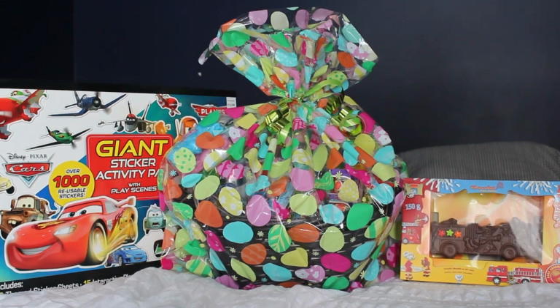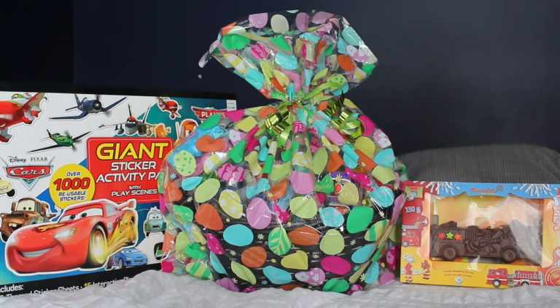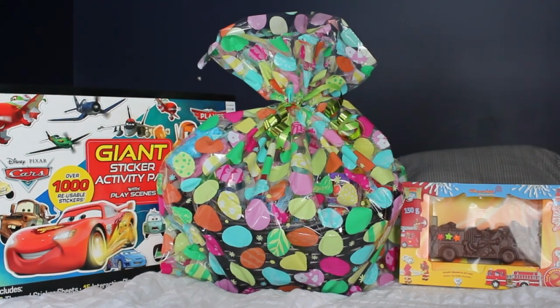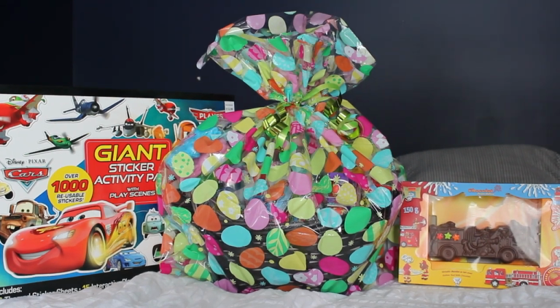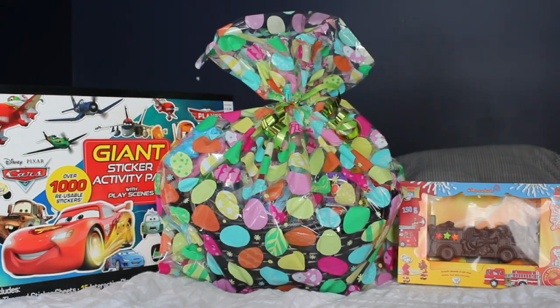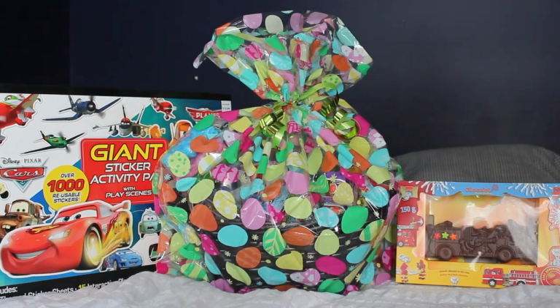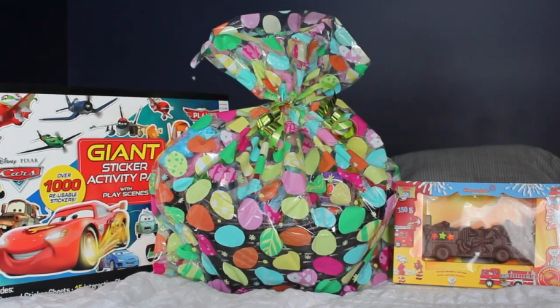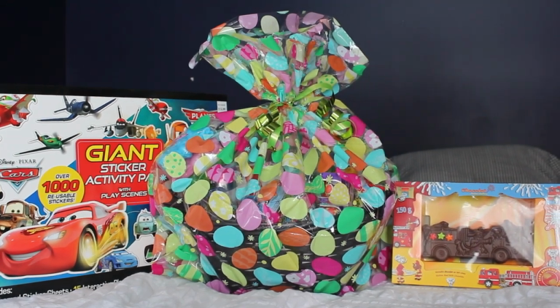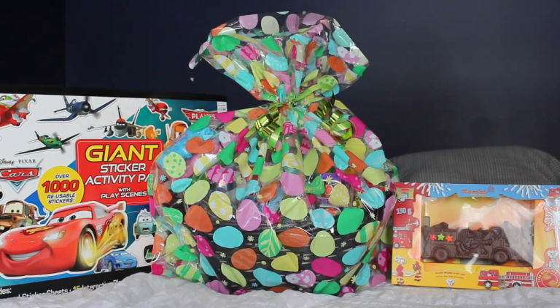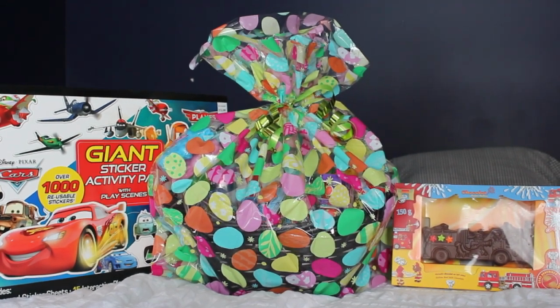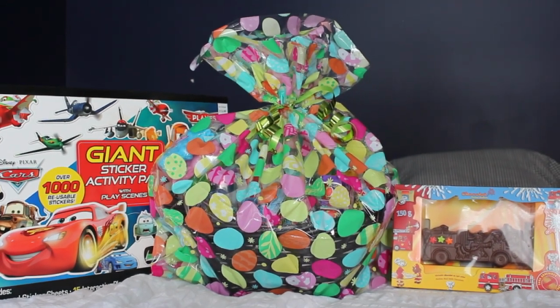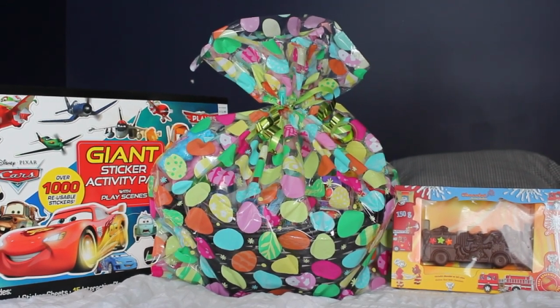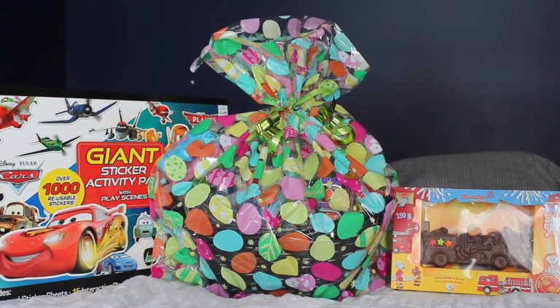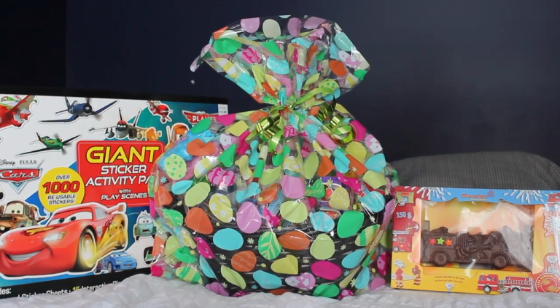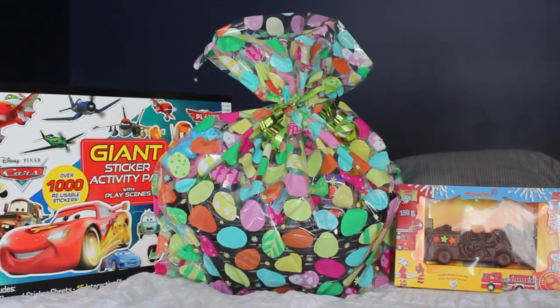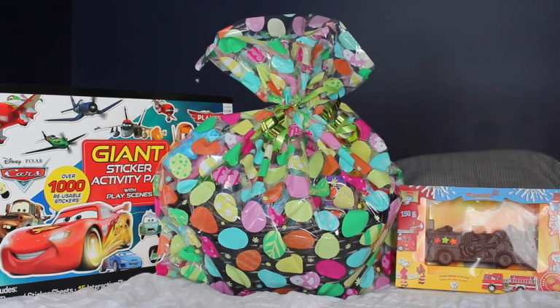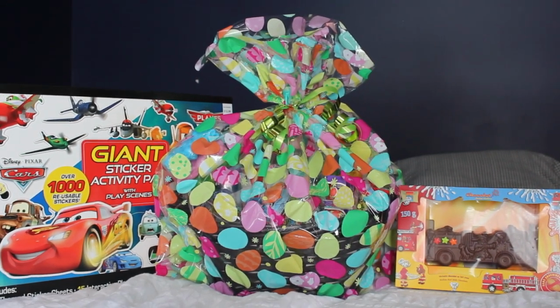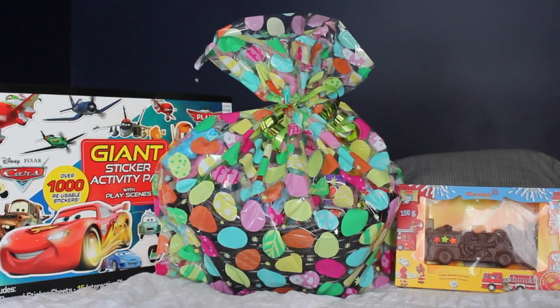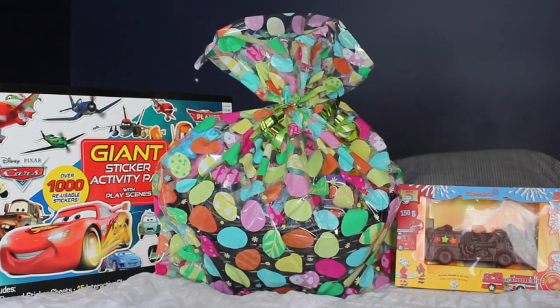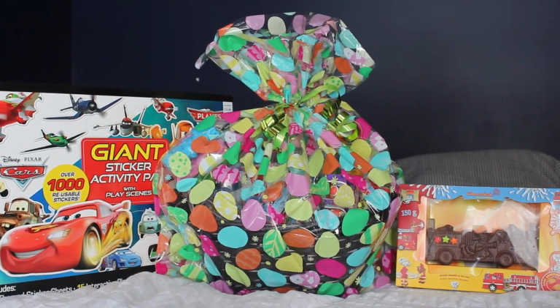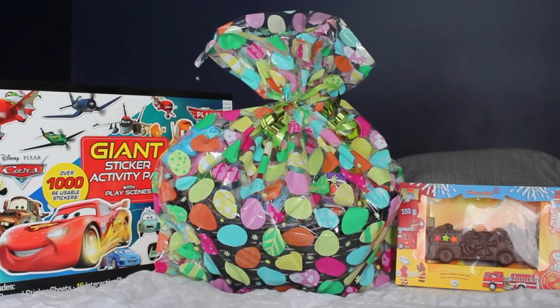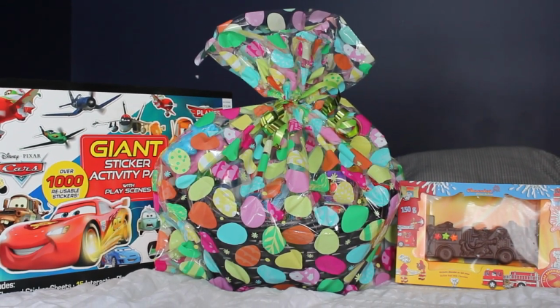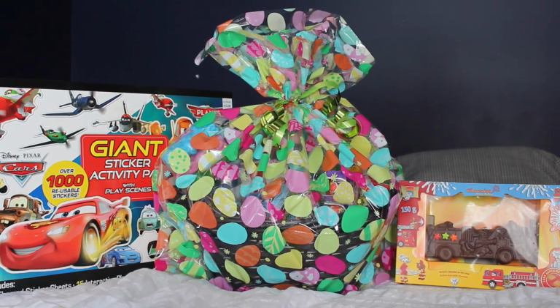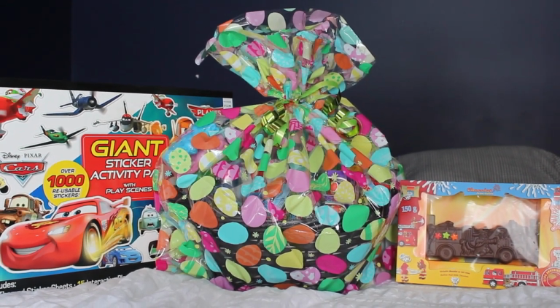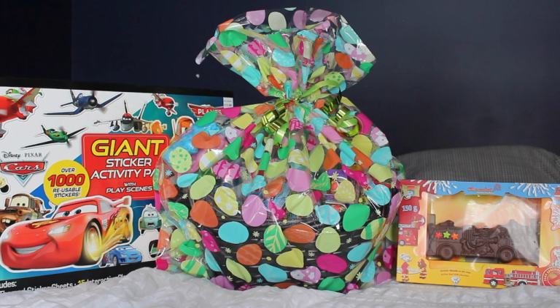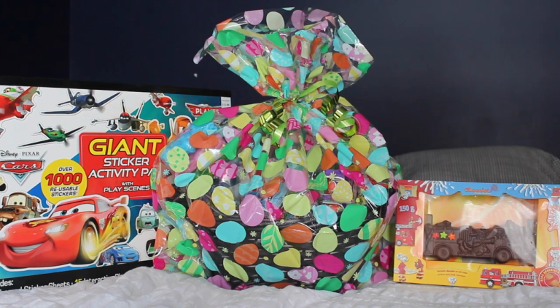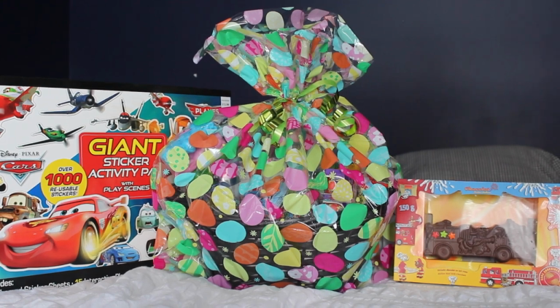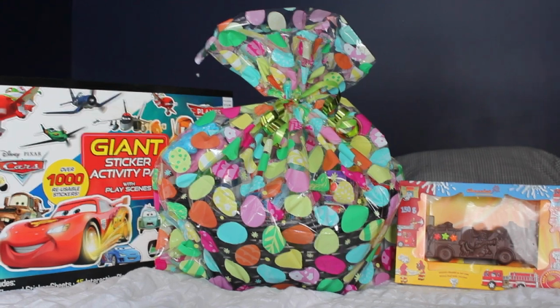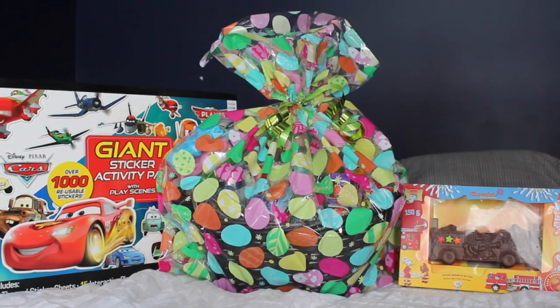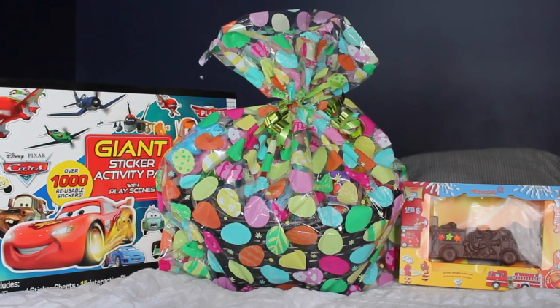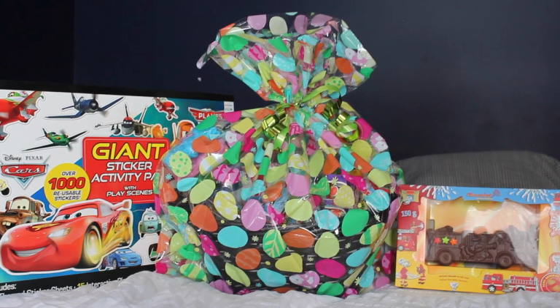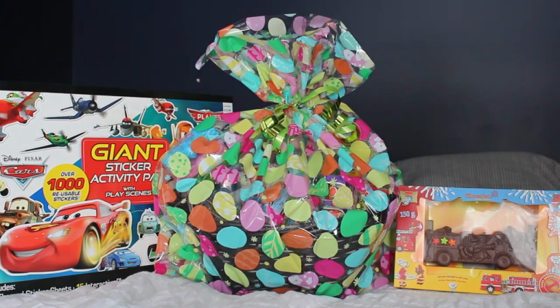Hello everyone and welcome back to my channel. If you guys want to see what I put in Caden's Easter basket this year, just keep on watching.